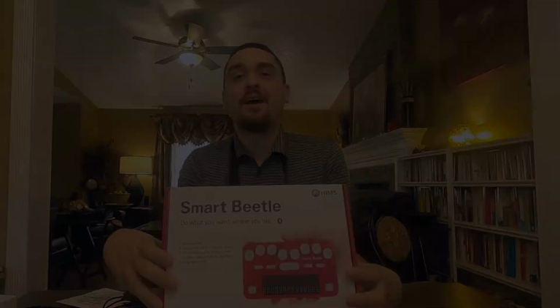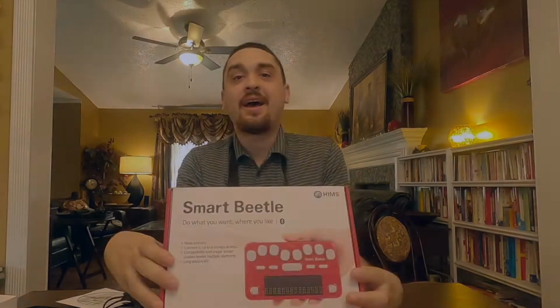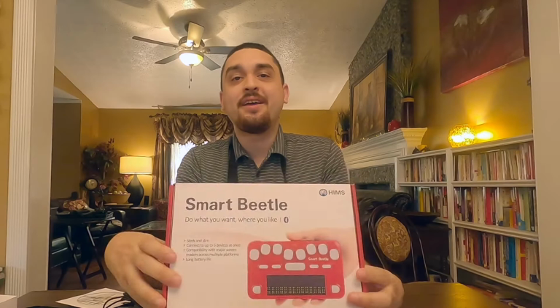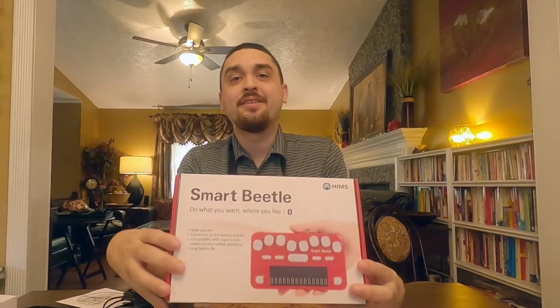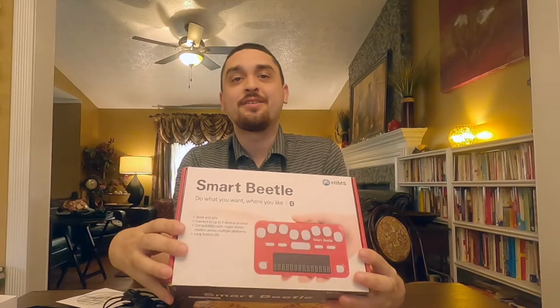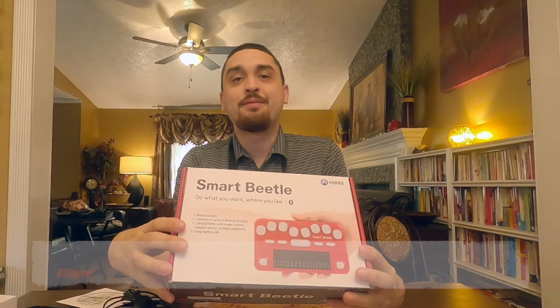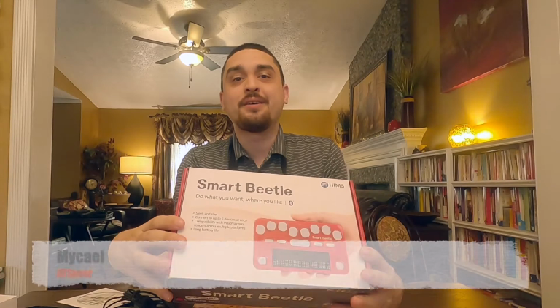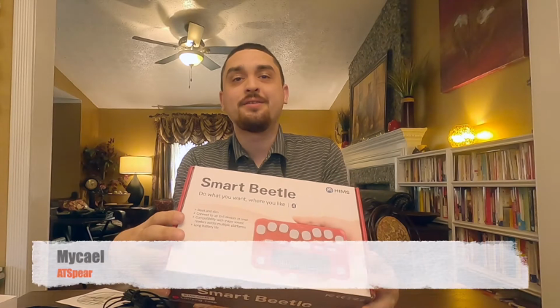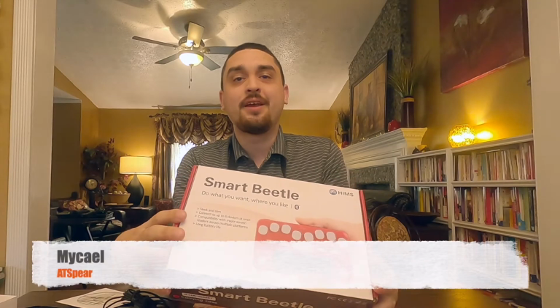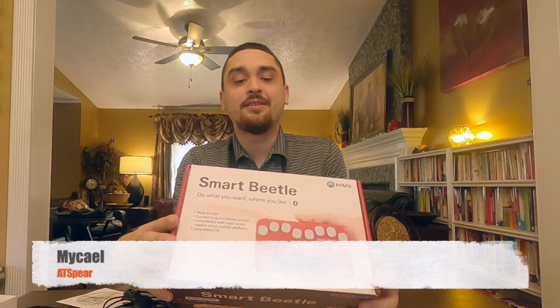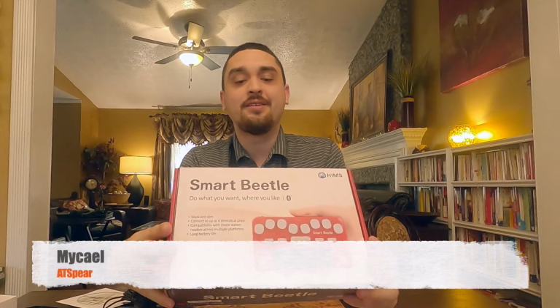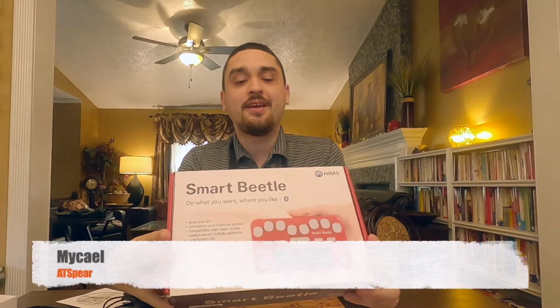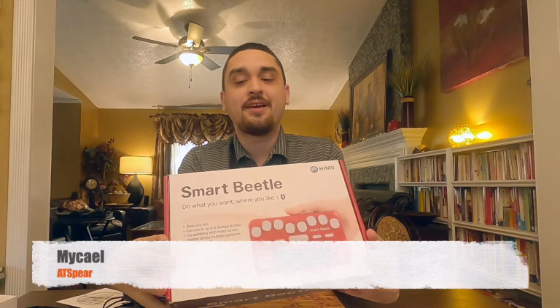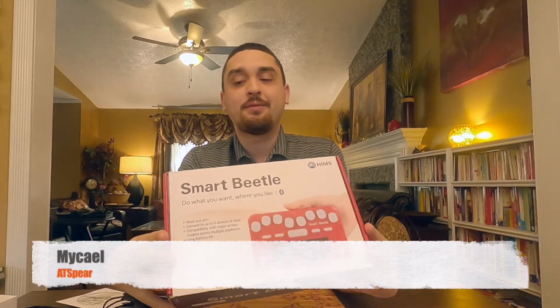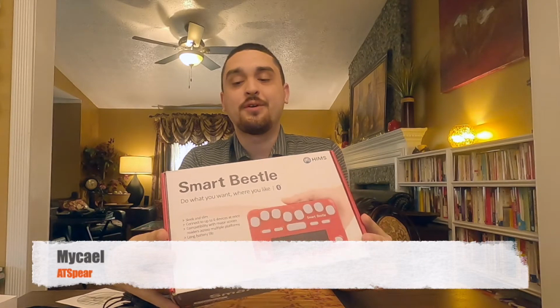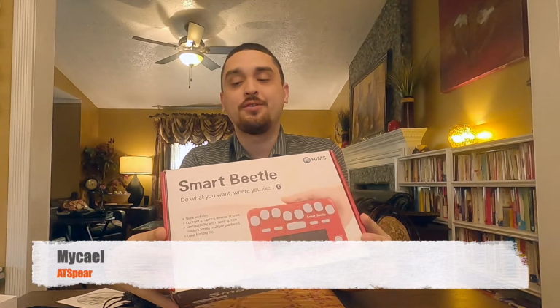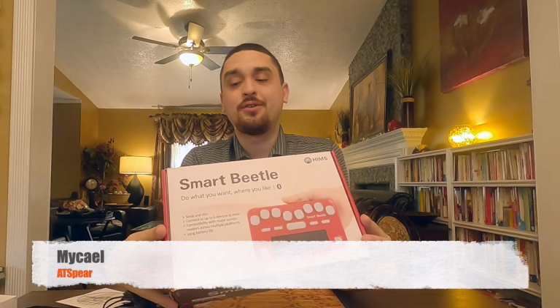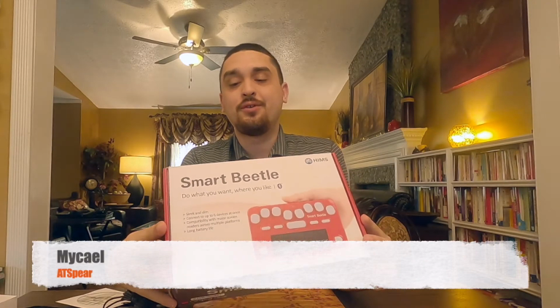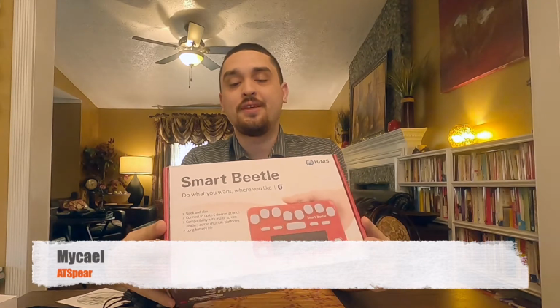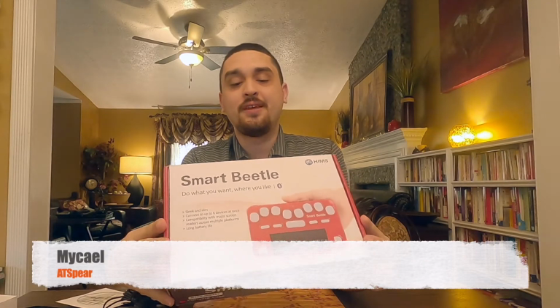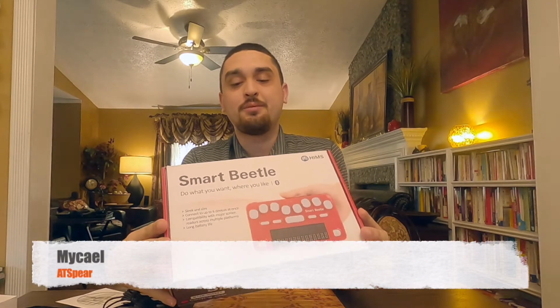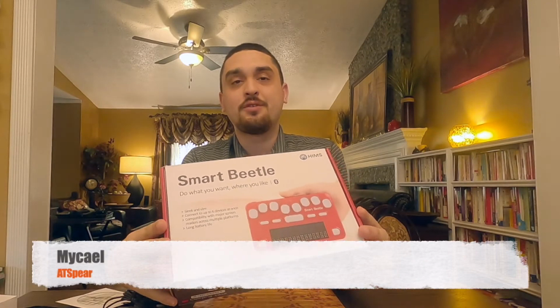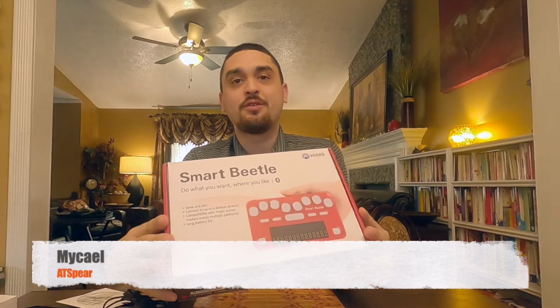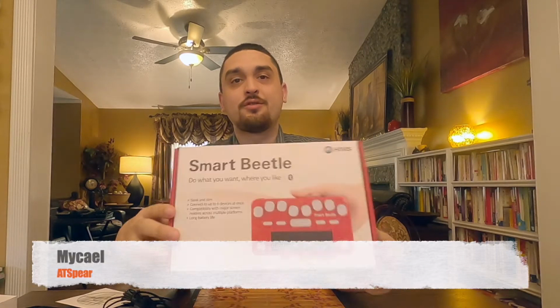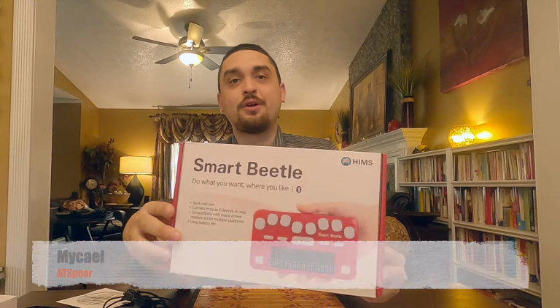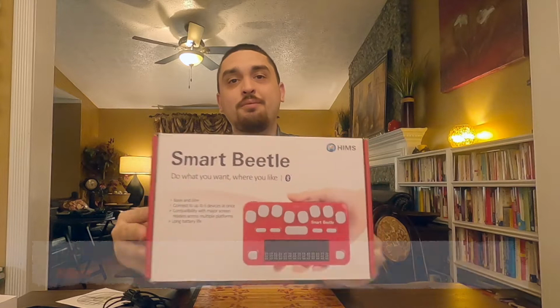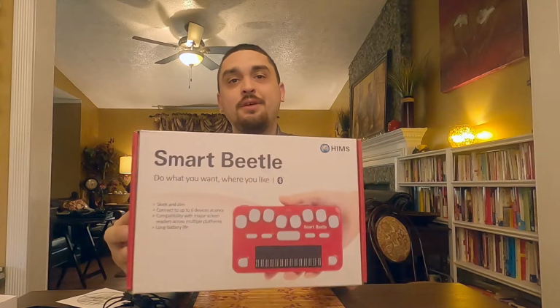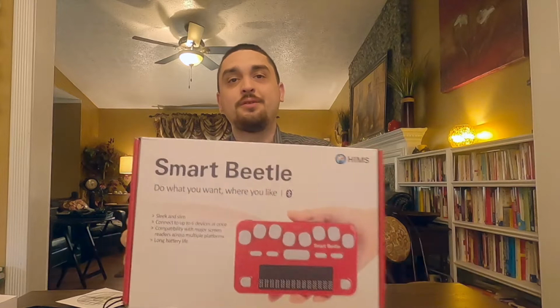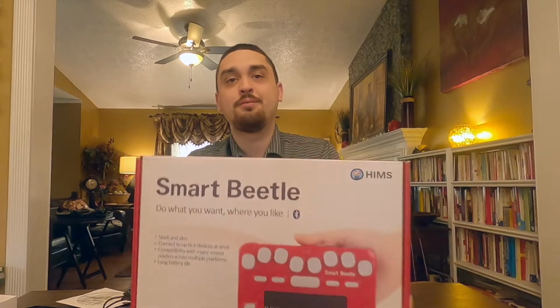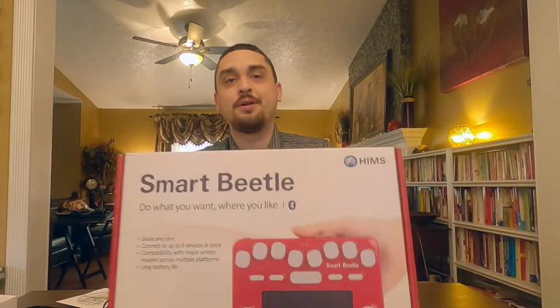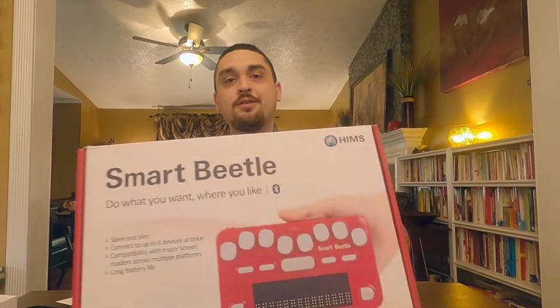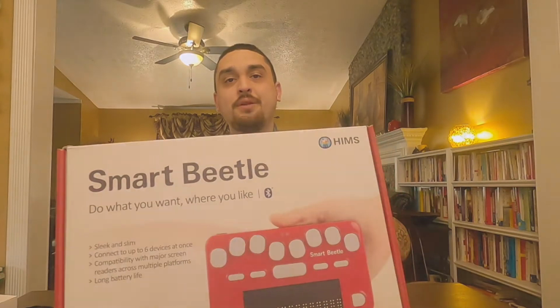Hi, this is Michael, and today I'm going to show you the HIMSS SmartFeedle Braille Display.